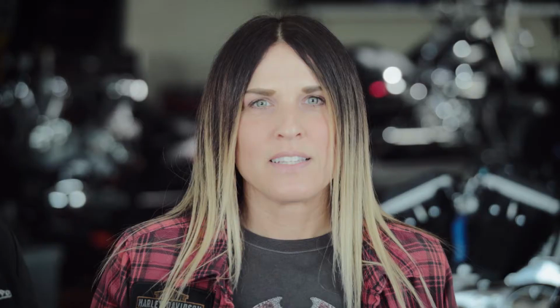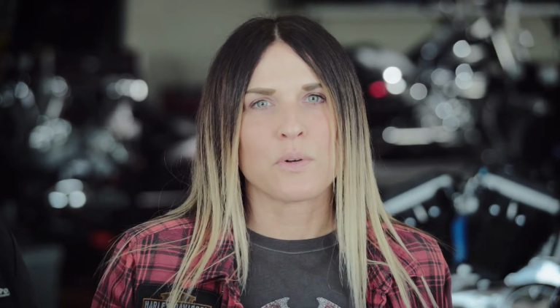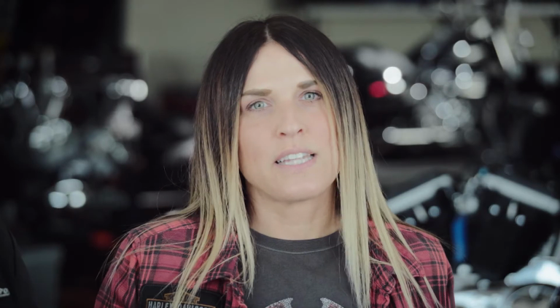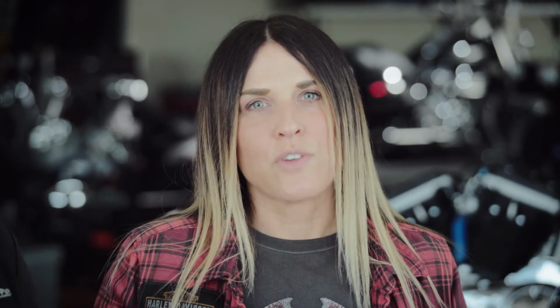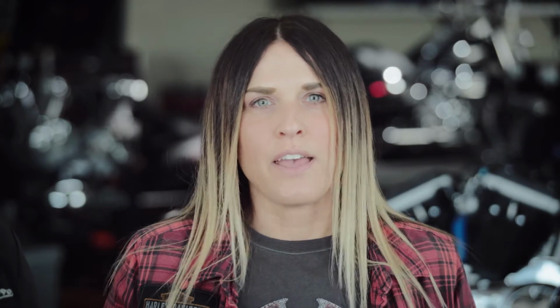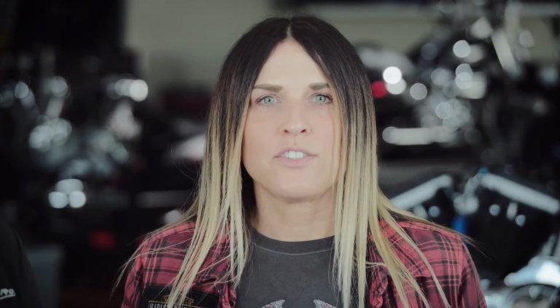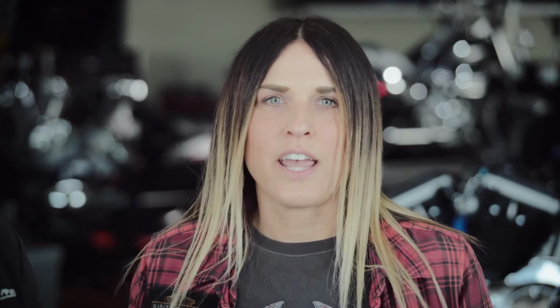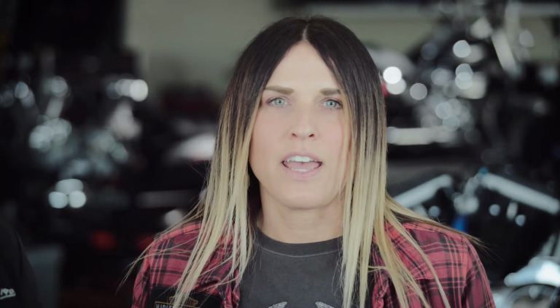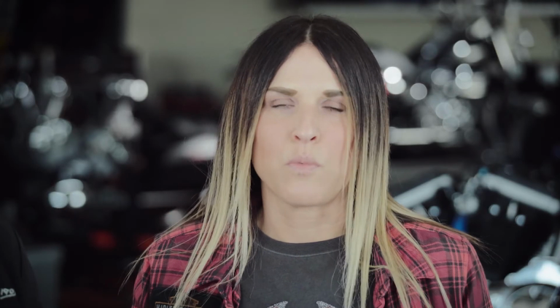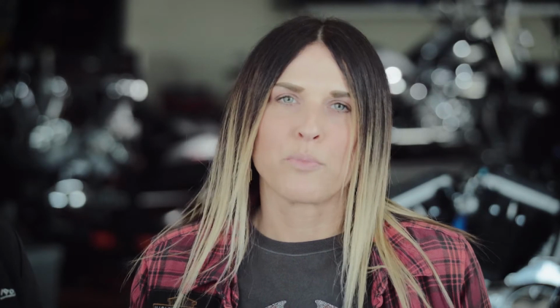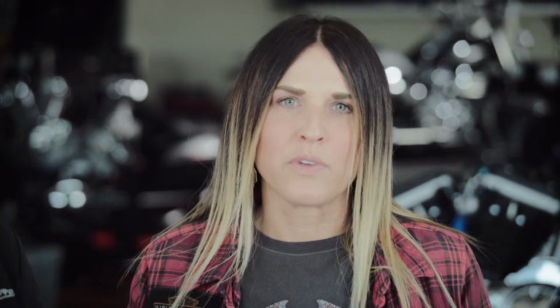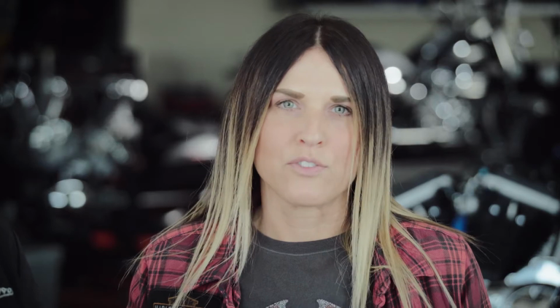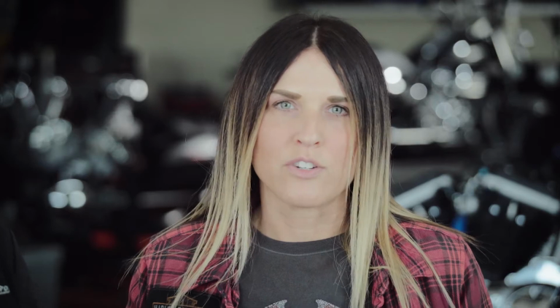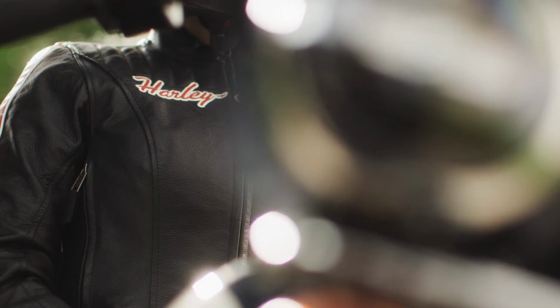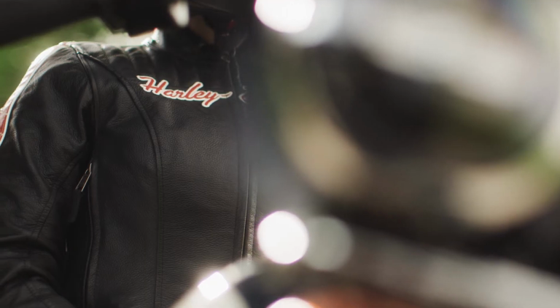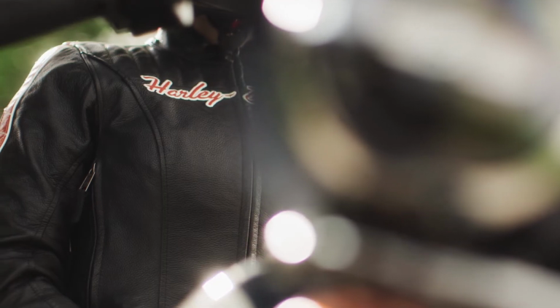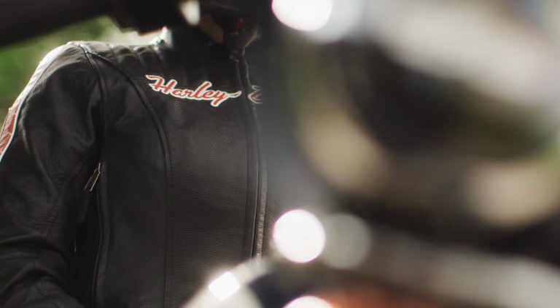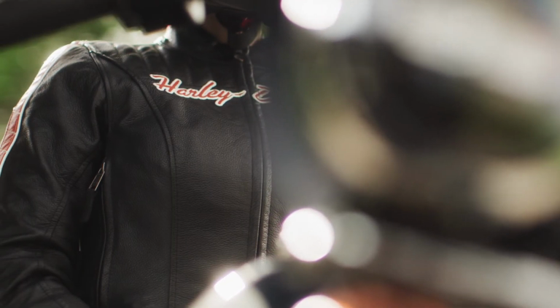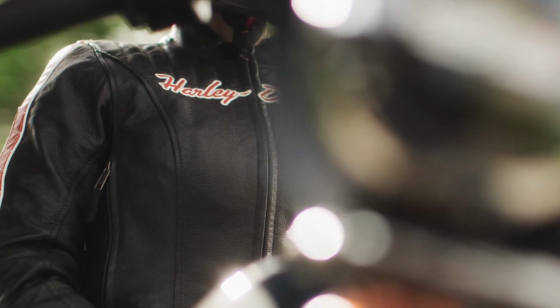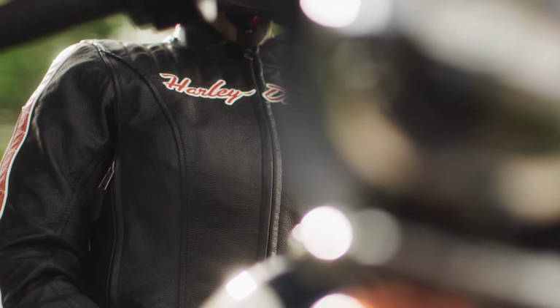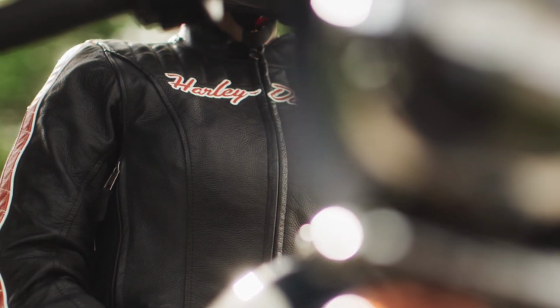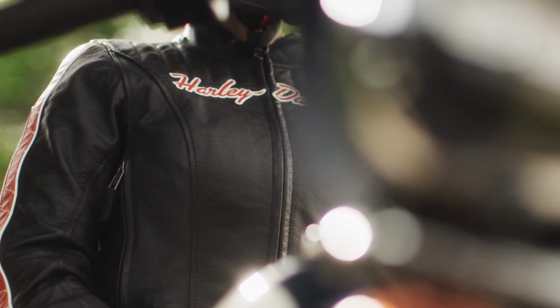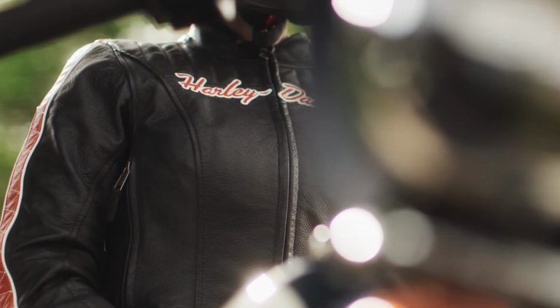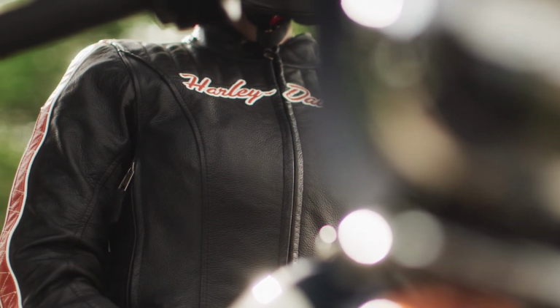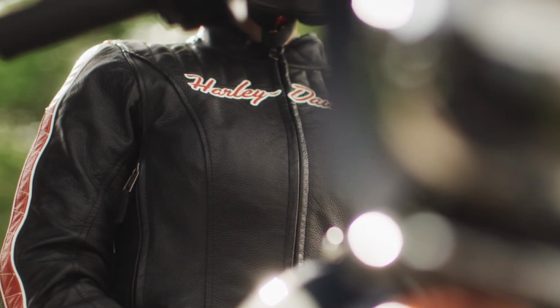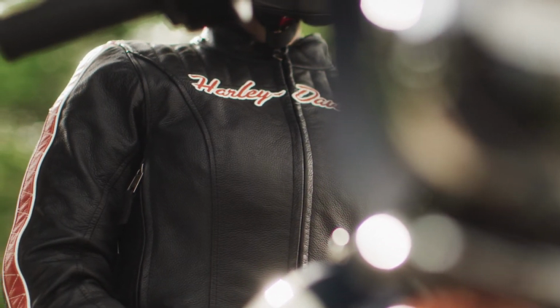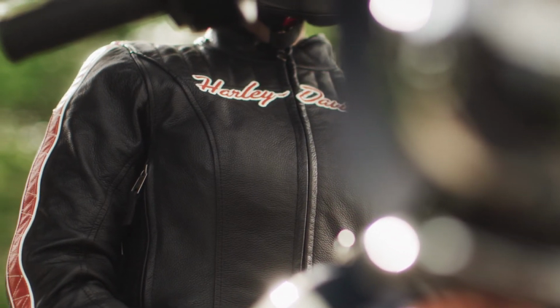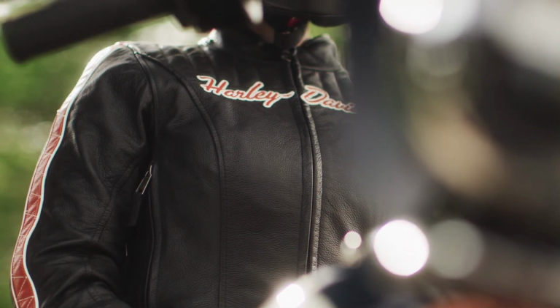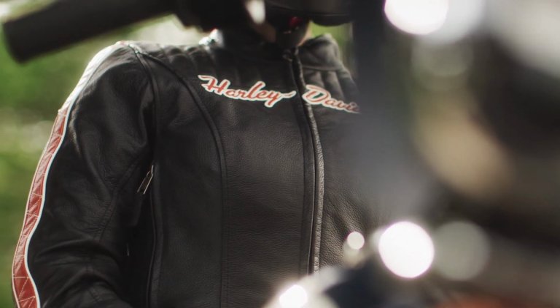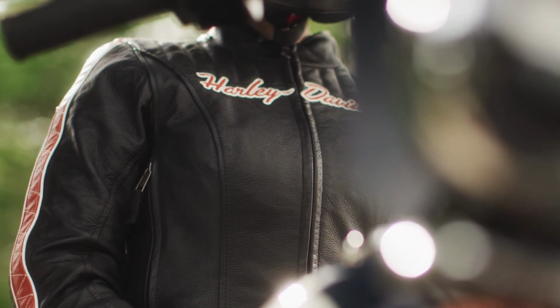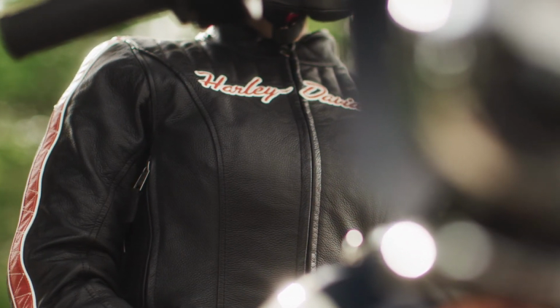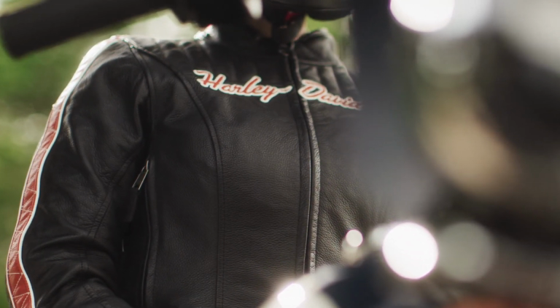To stay dry, this jacket has waterproof construction. There's a waterproof membrane that is fully seam sealed, along with waterproof zippers.